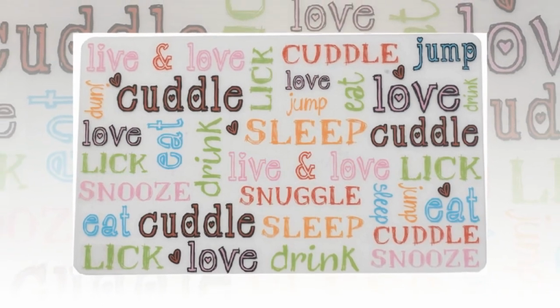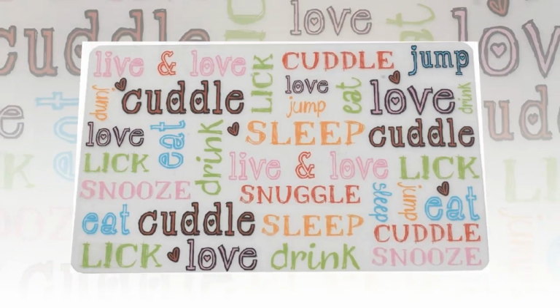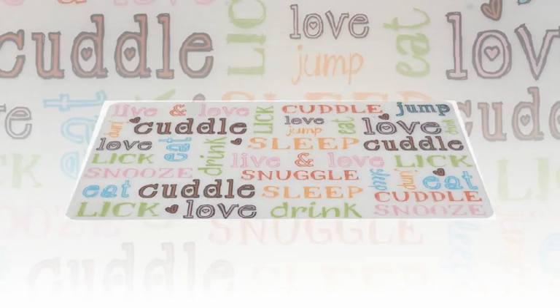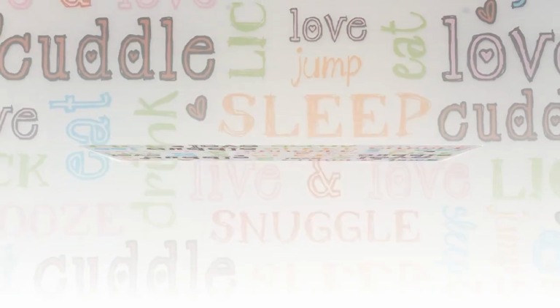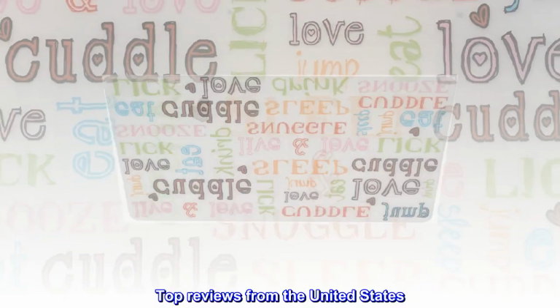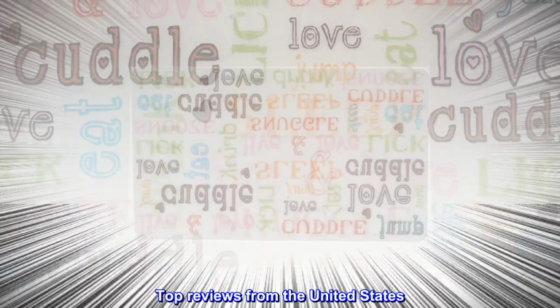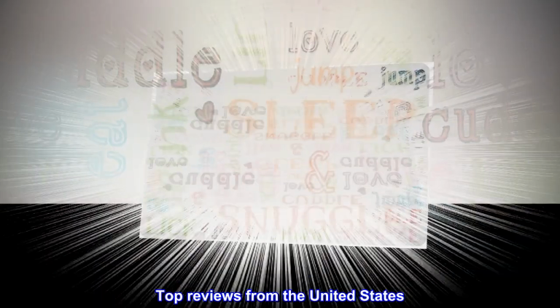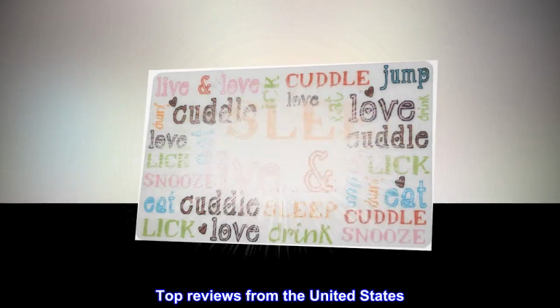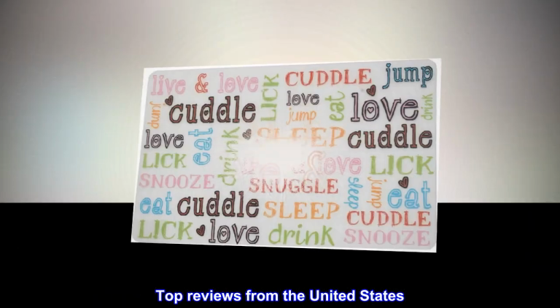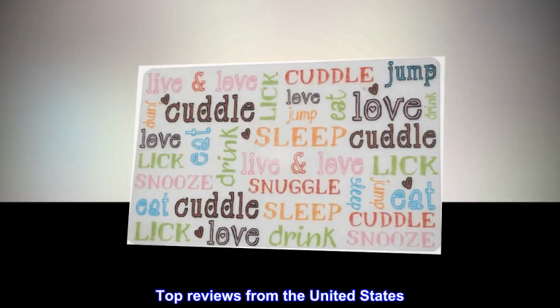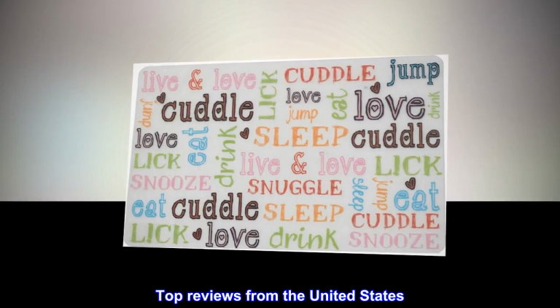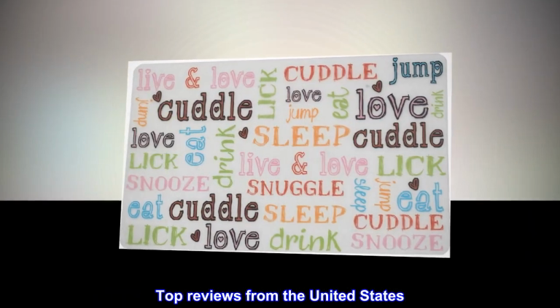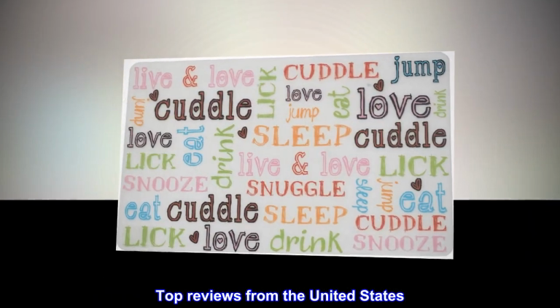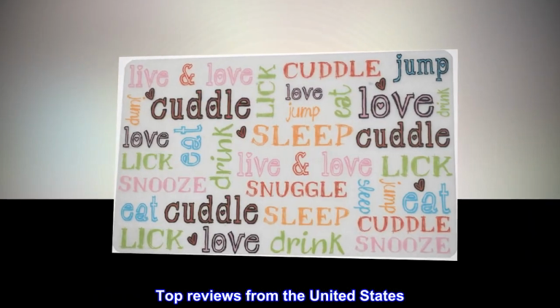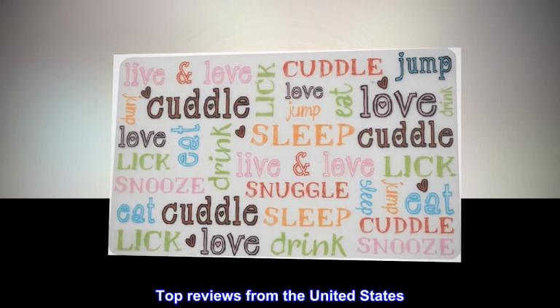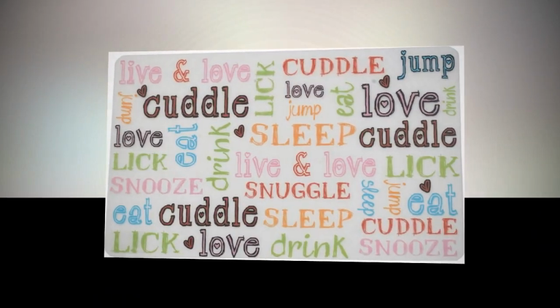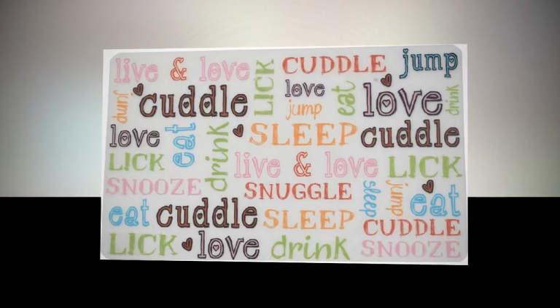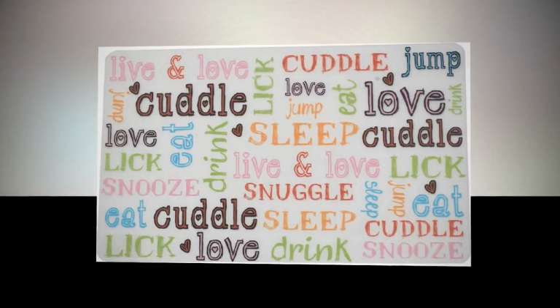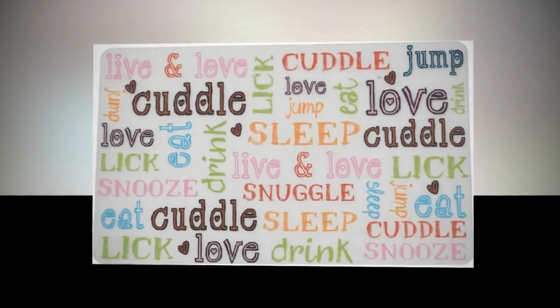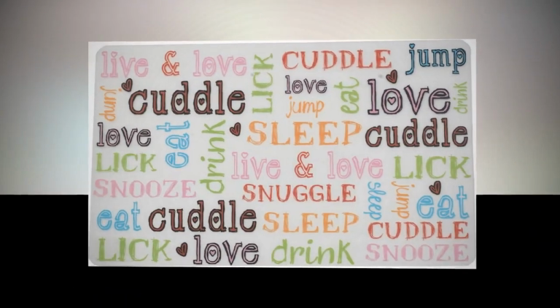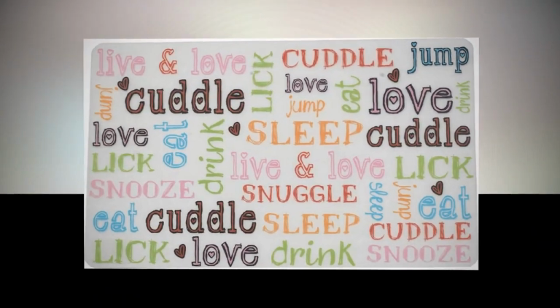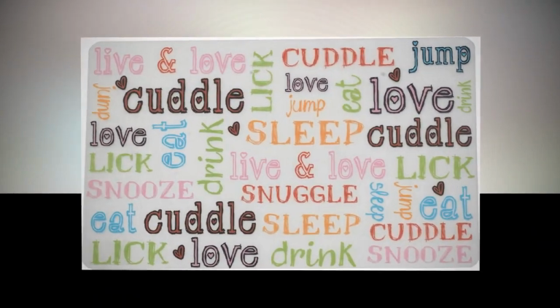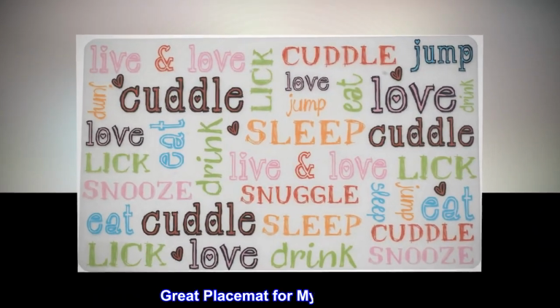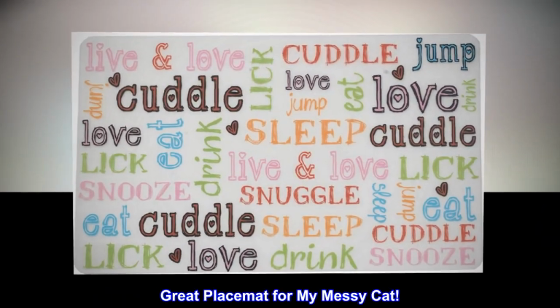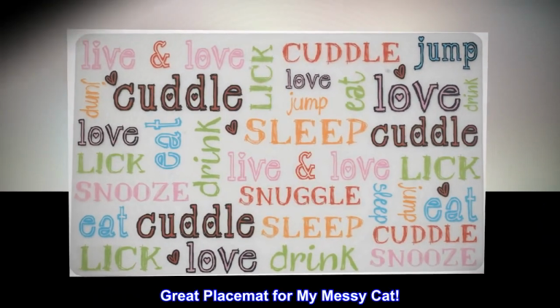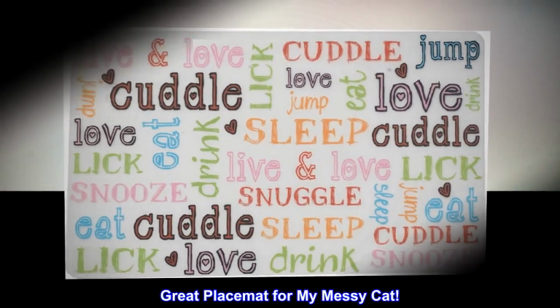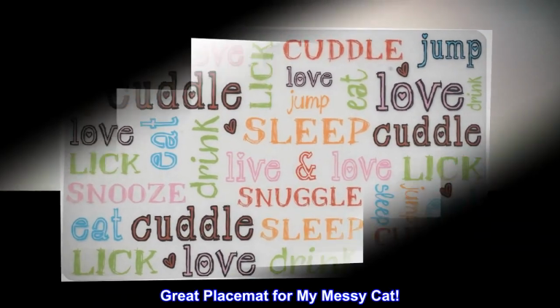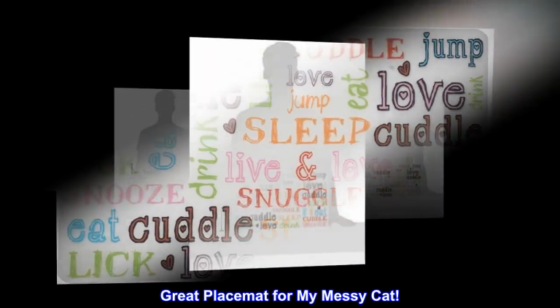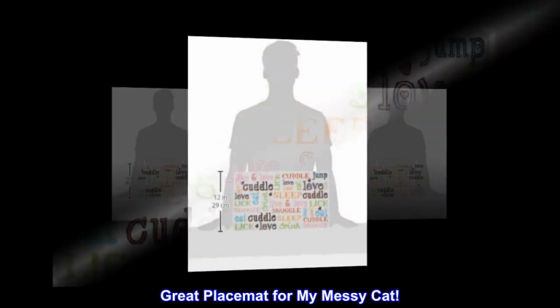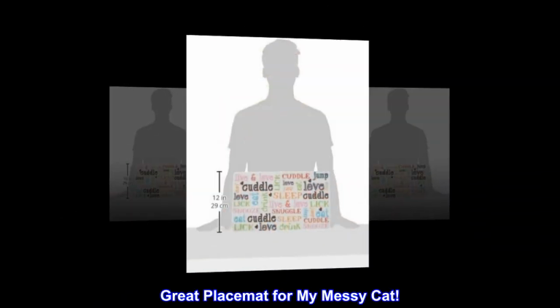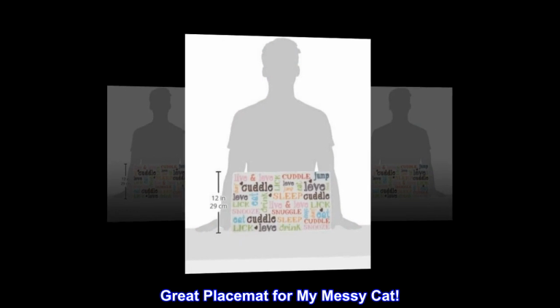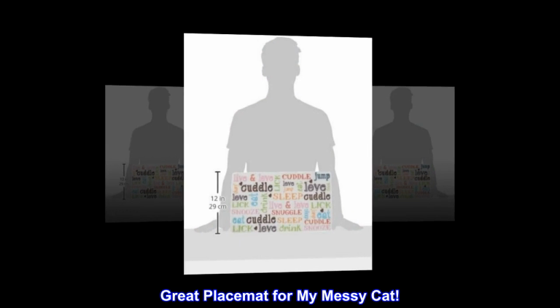Top reviews from the United States. Great placemat for my messy cat.